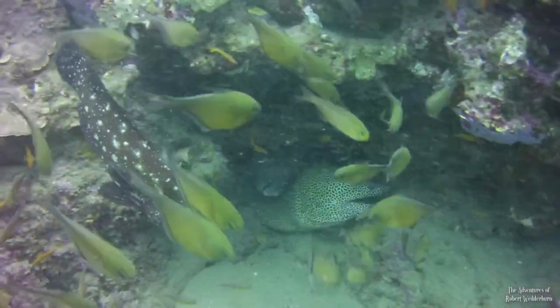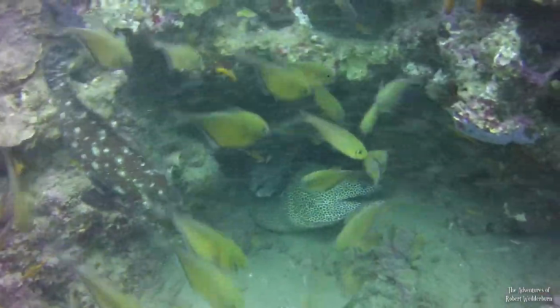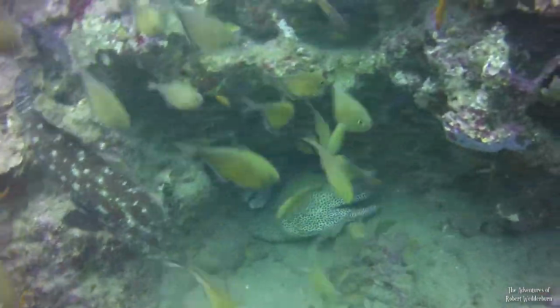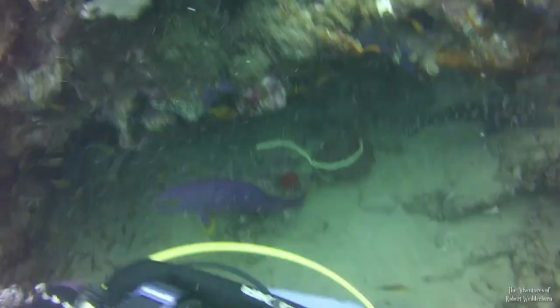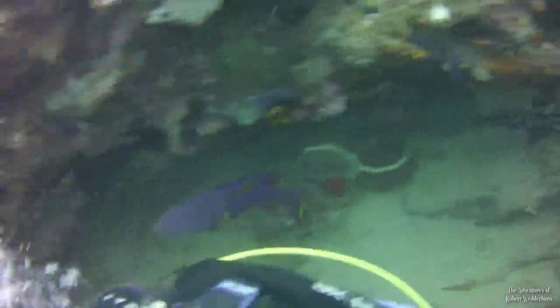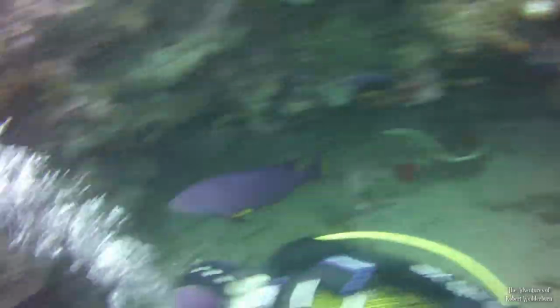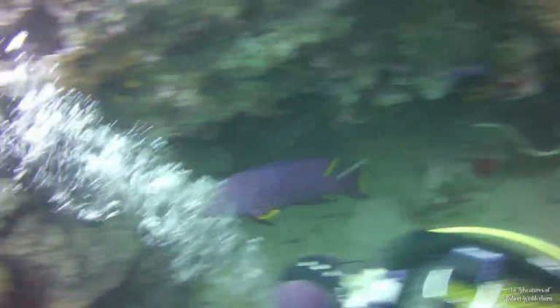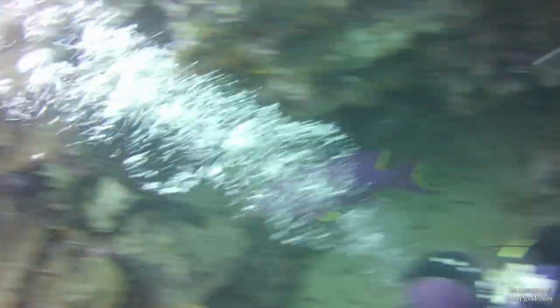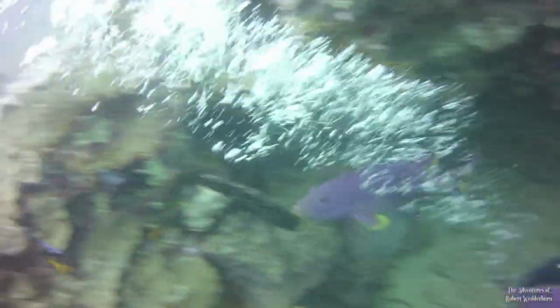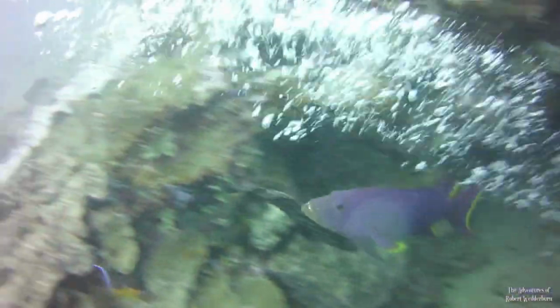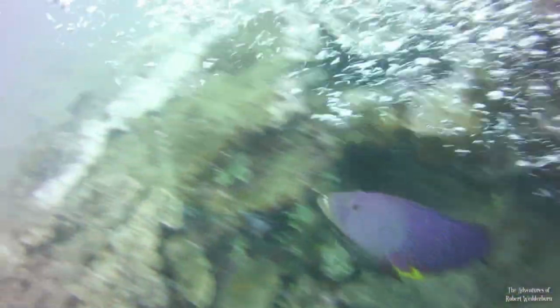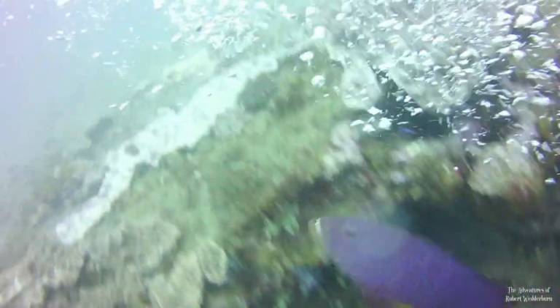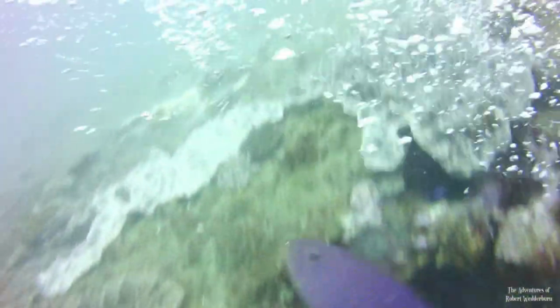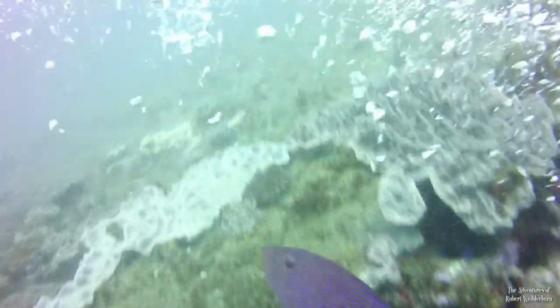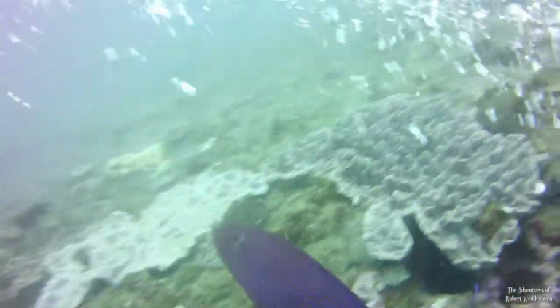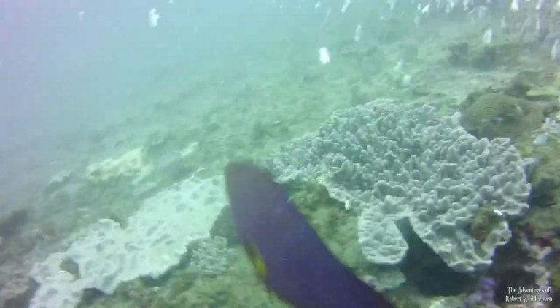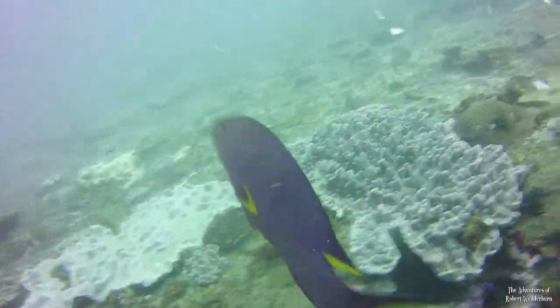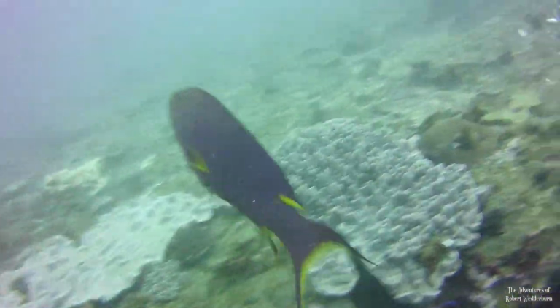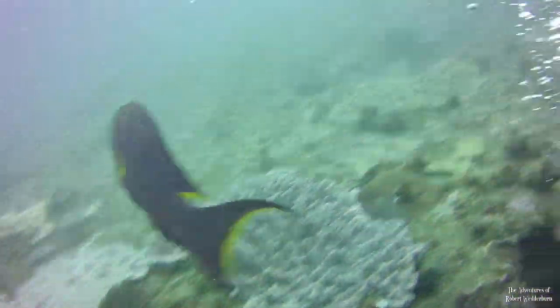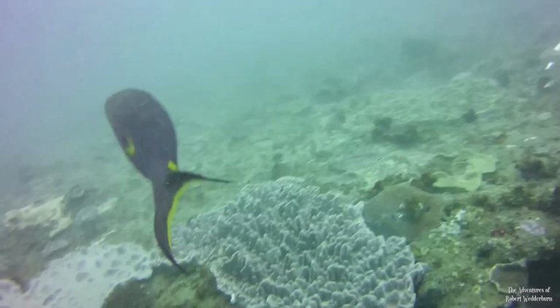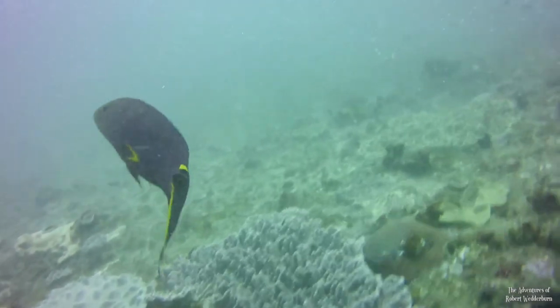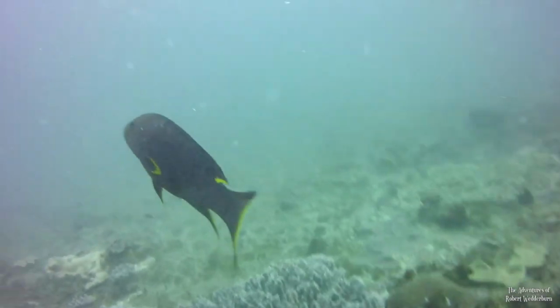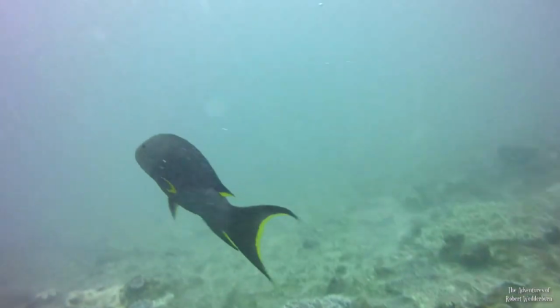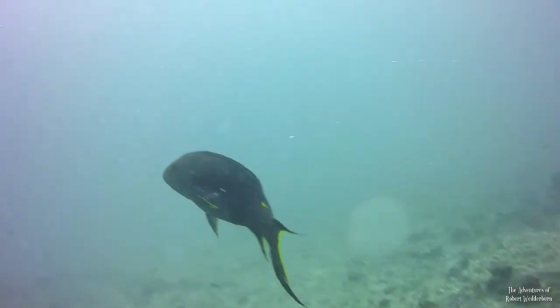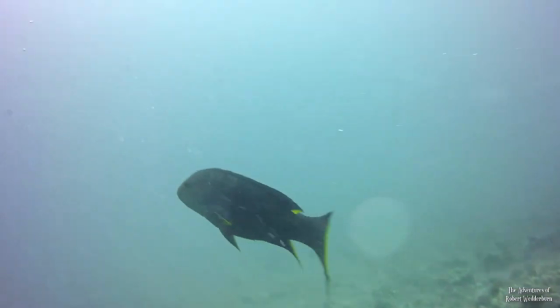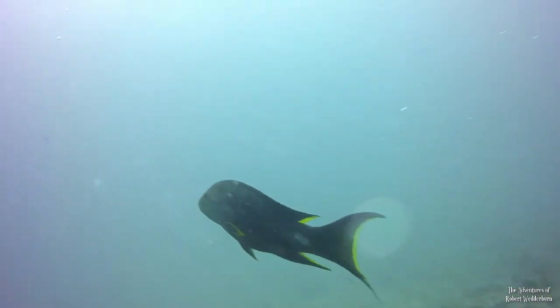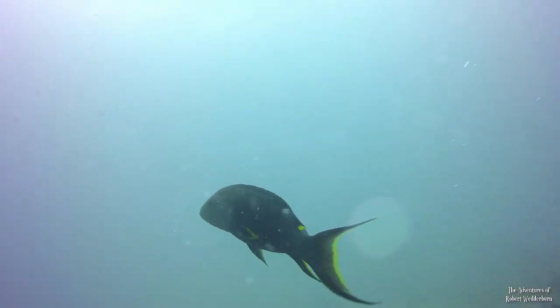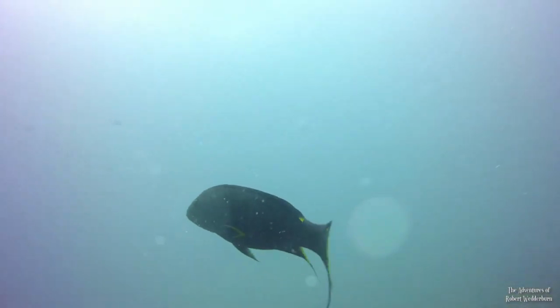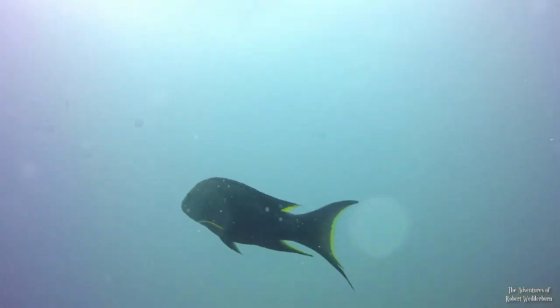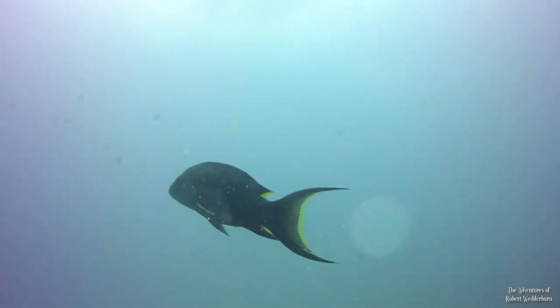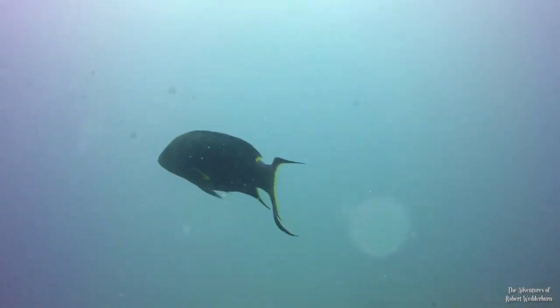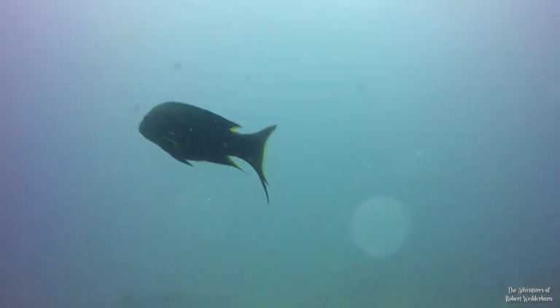This yellow-edged lyretail, Variola loti, just swam out of nowhere, which was a pleasant surprise.